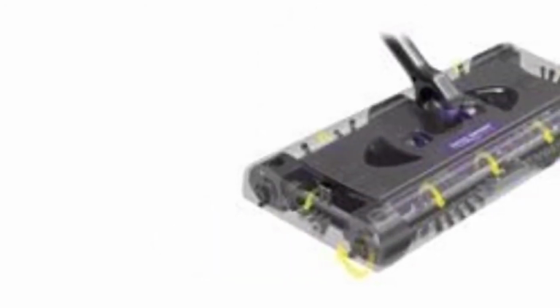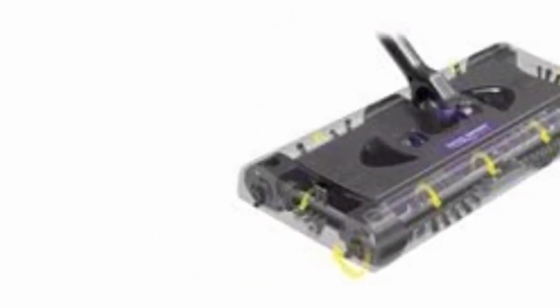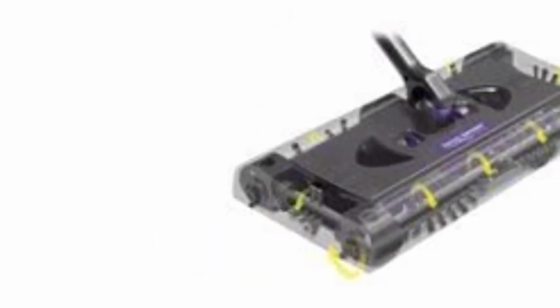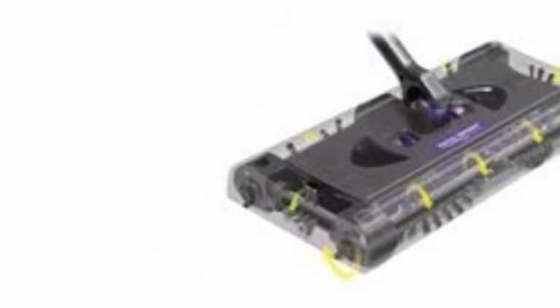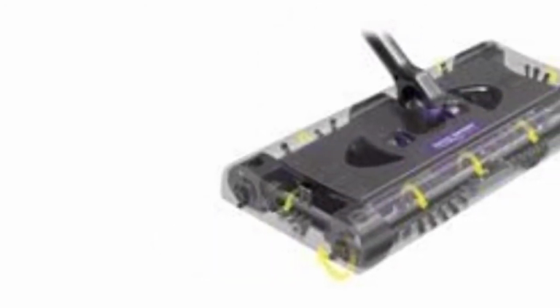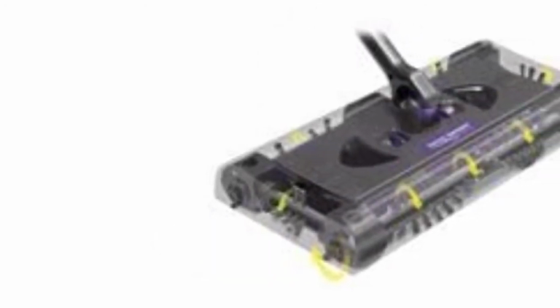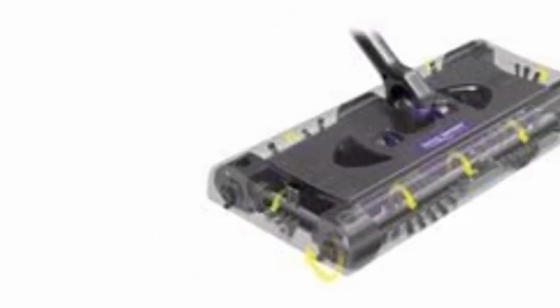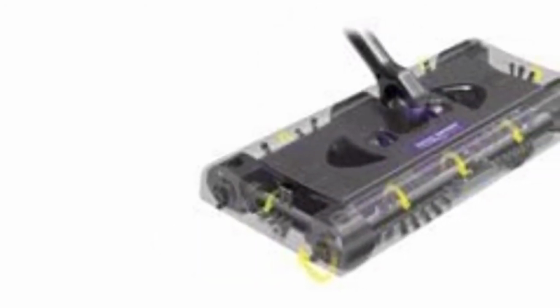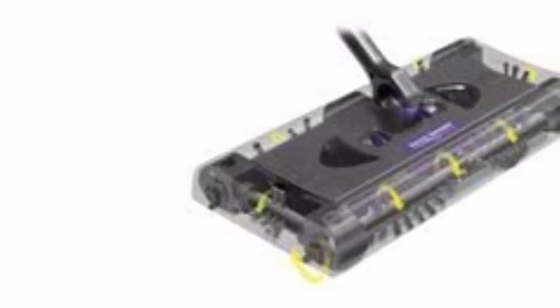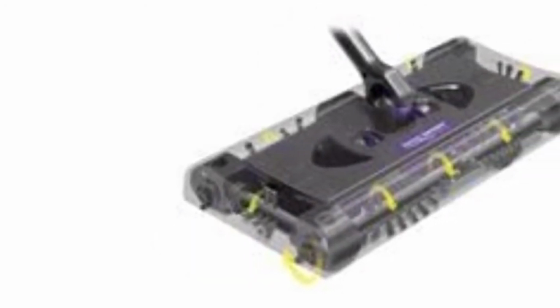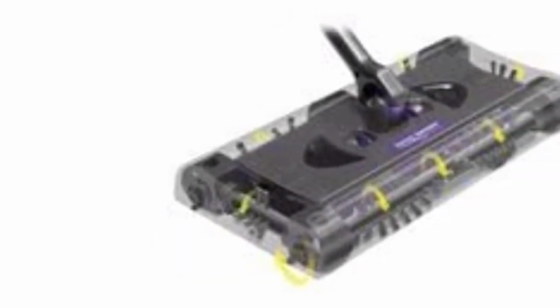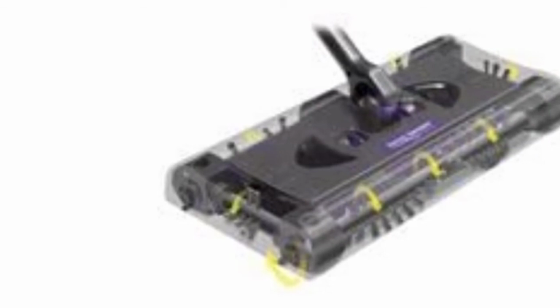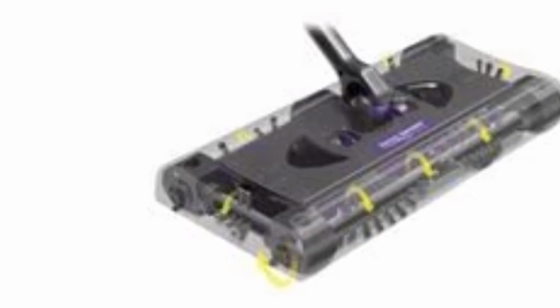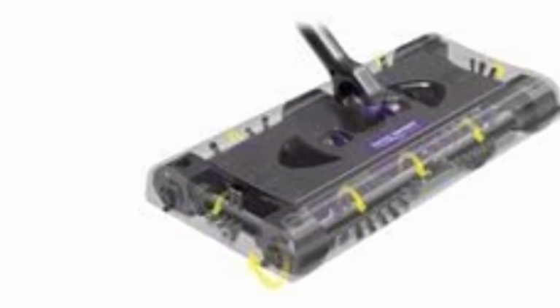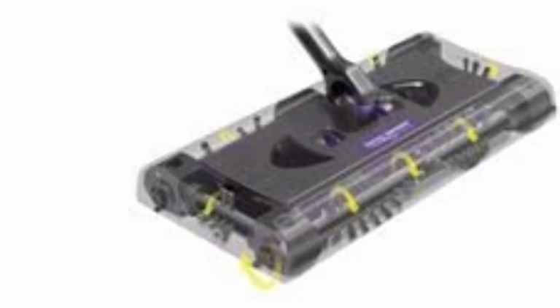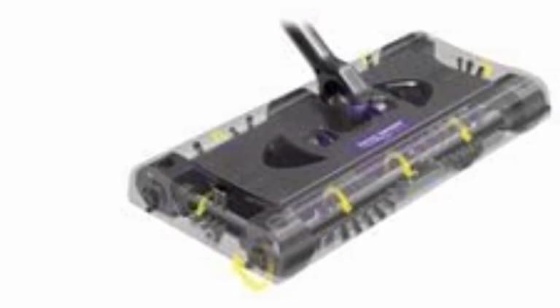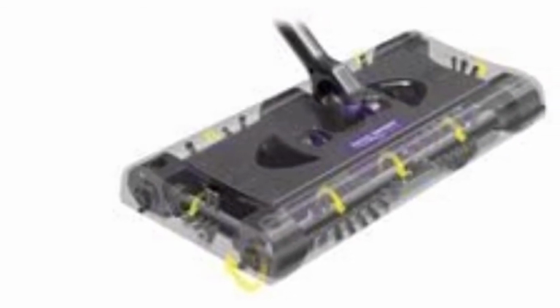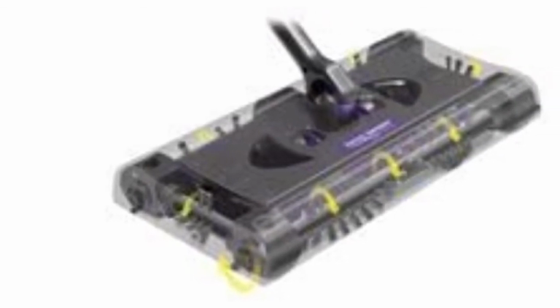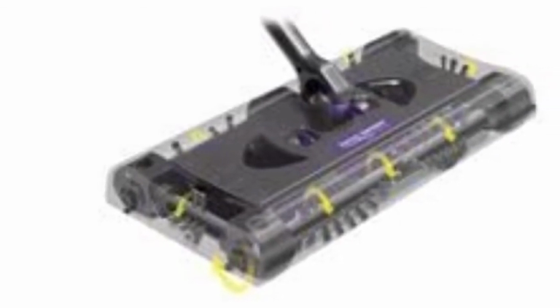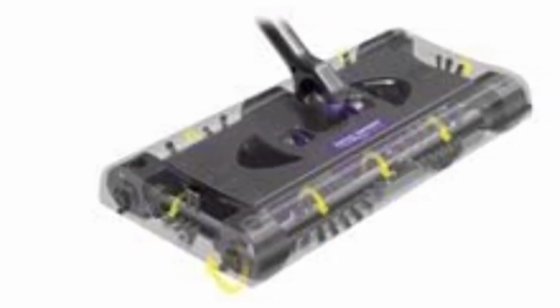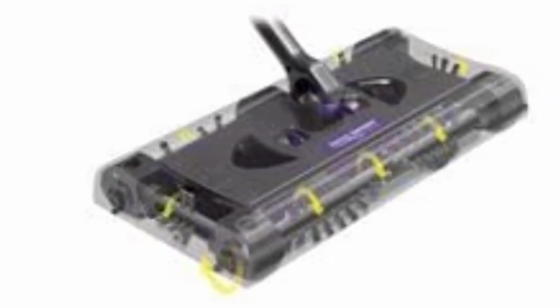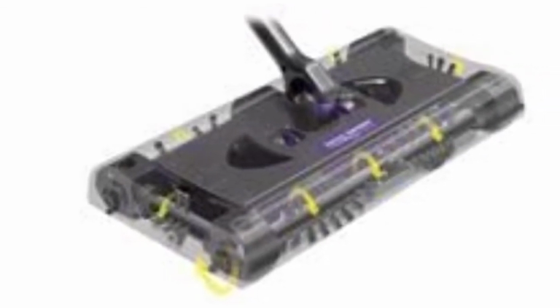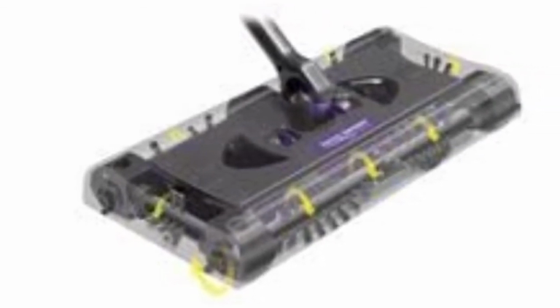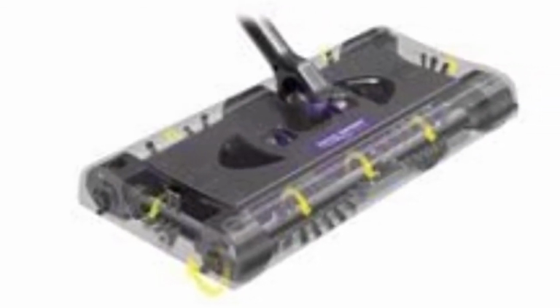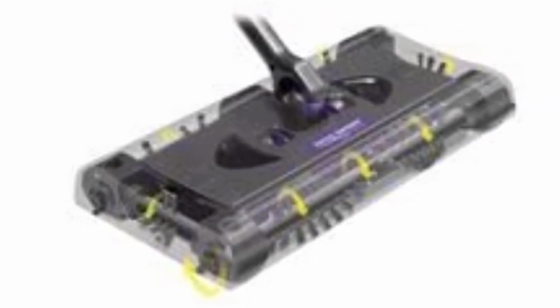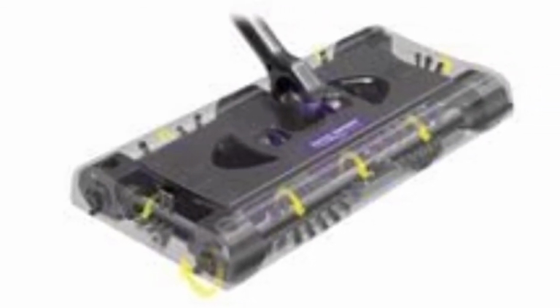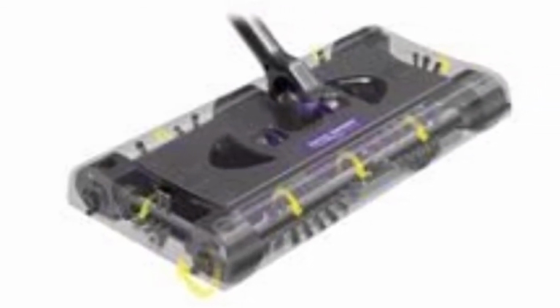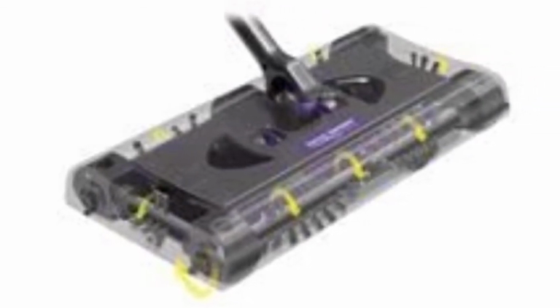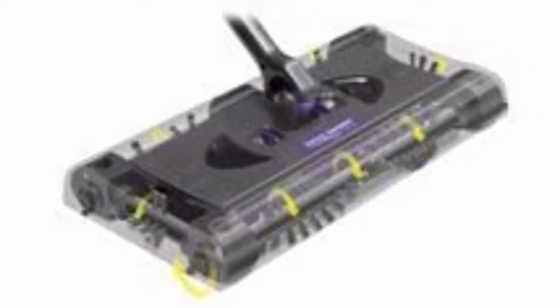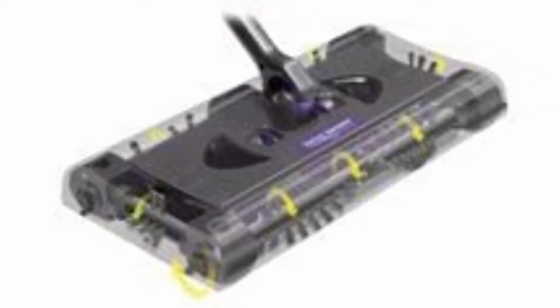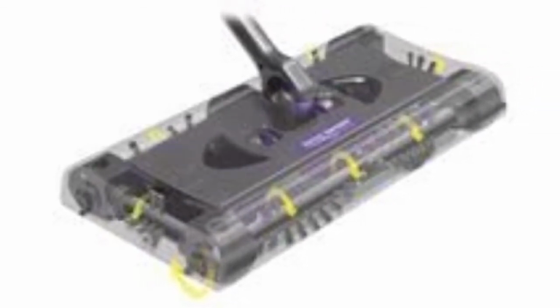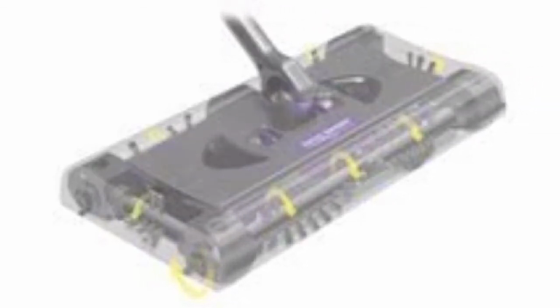The low profile enables you to clean underneath furniture effortlessly. It lies completely flat on the floor, making it easy to remove dirt from any spot.